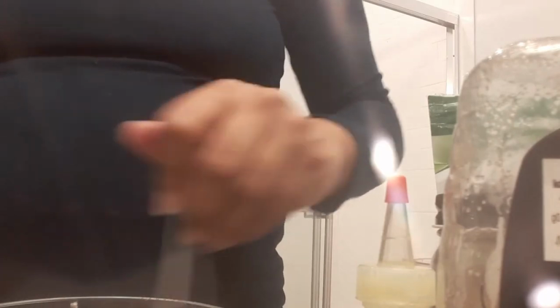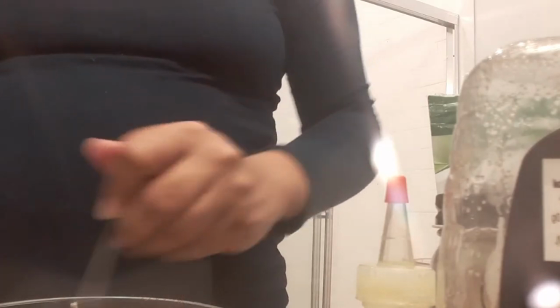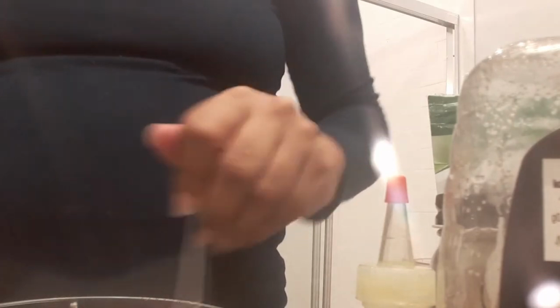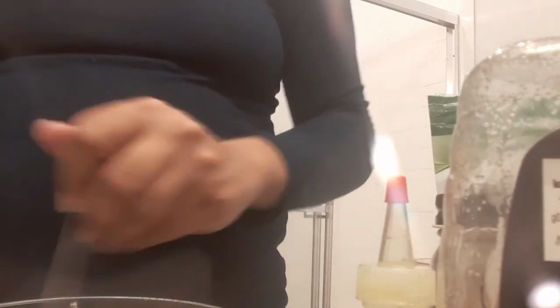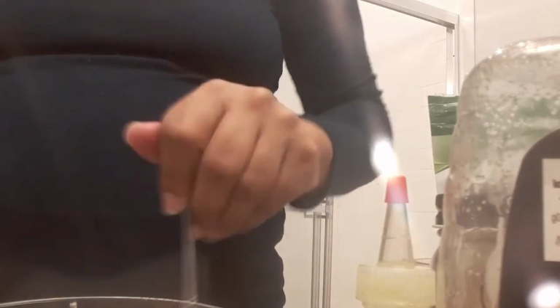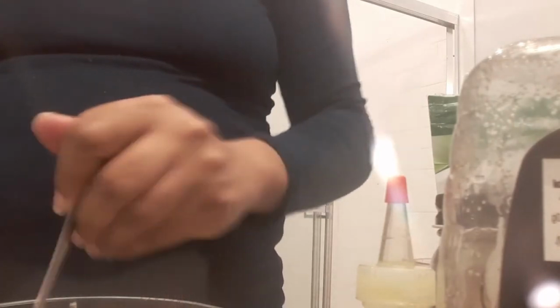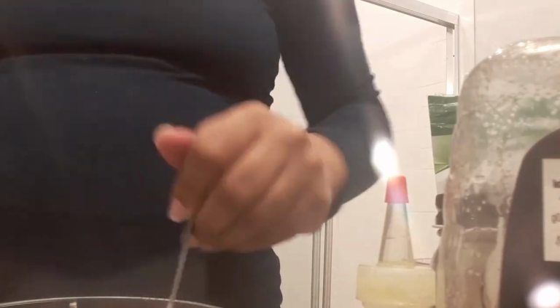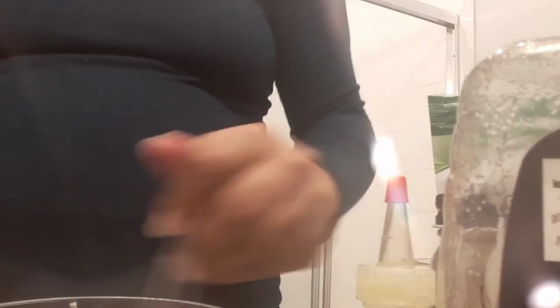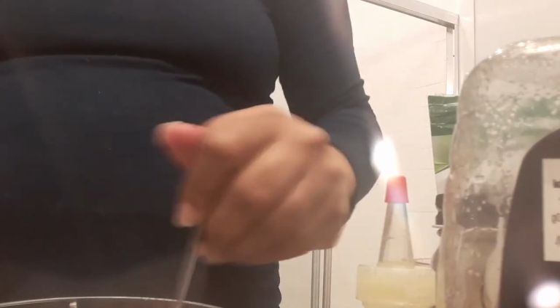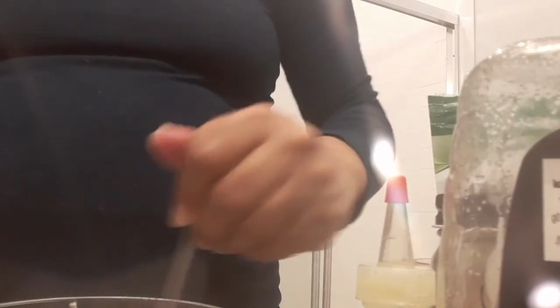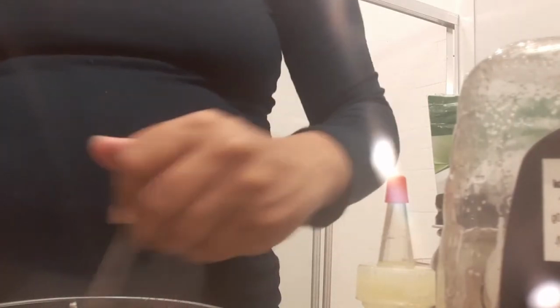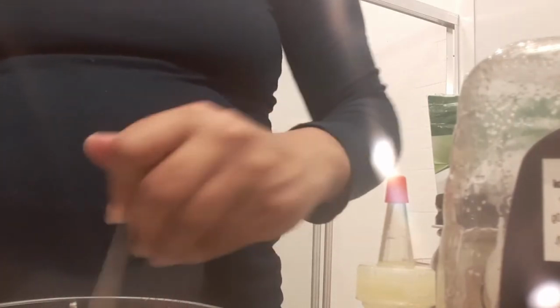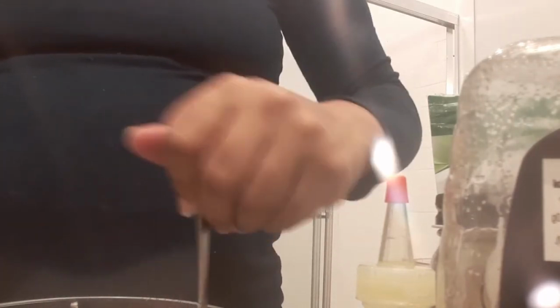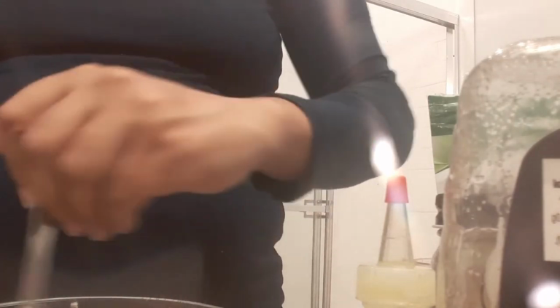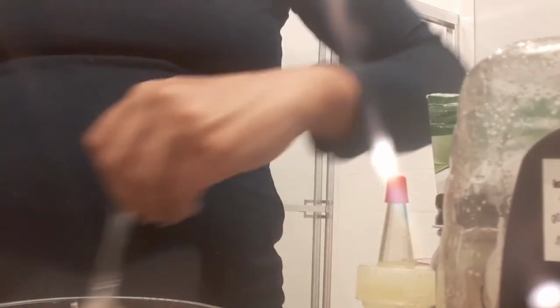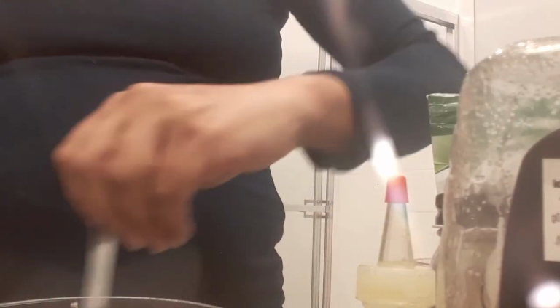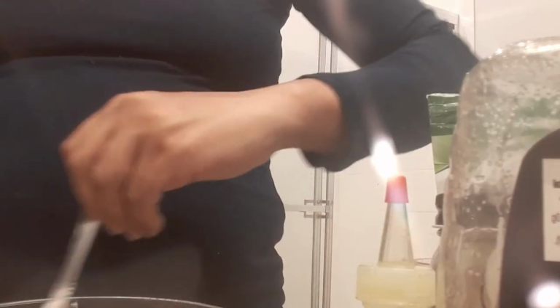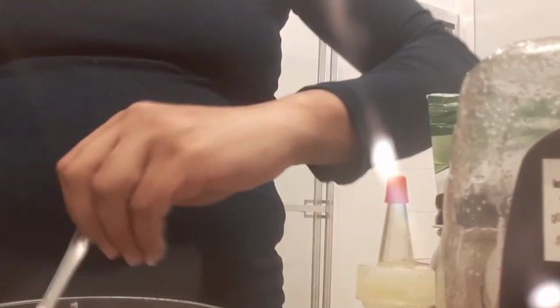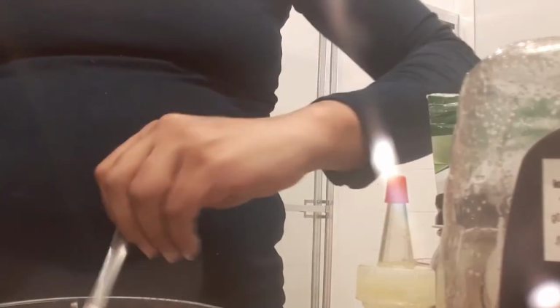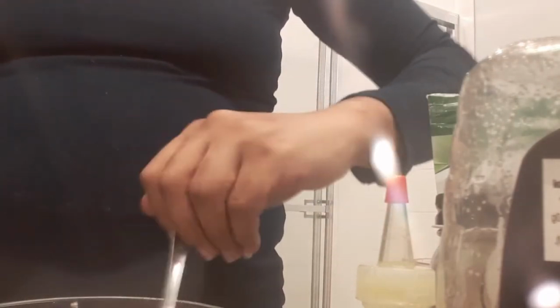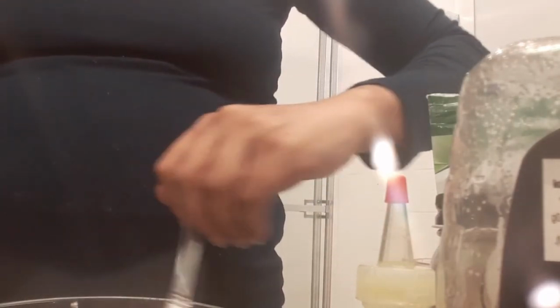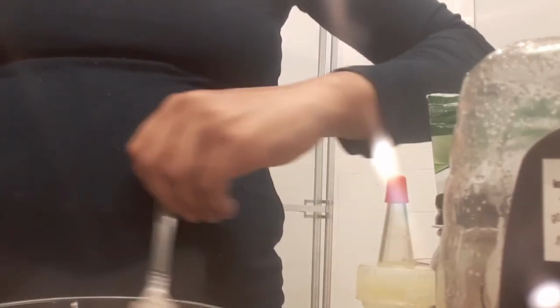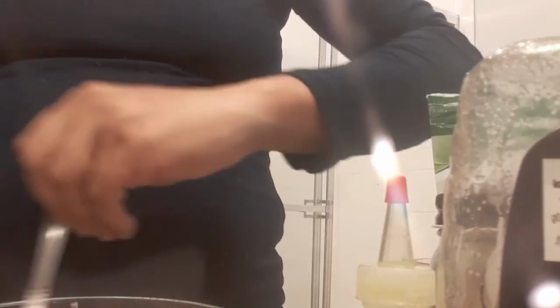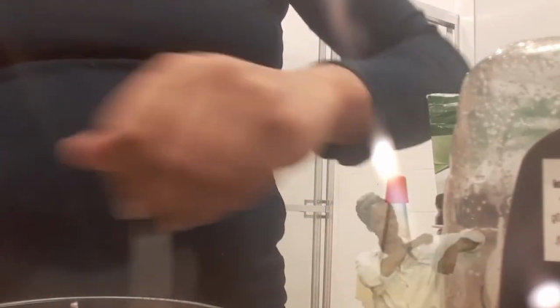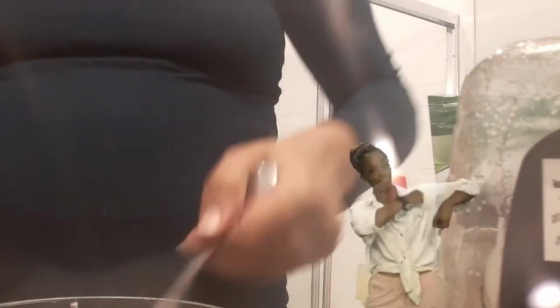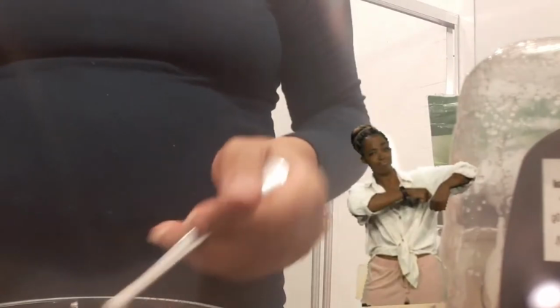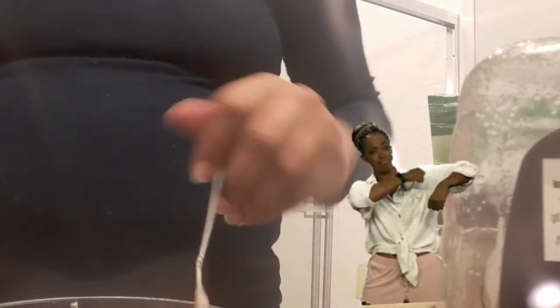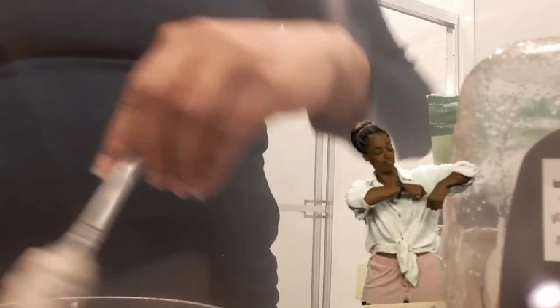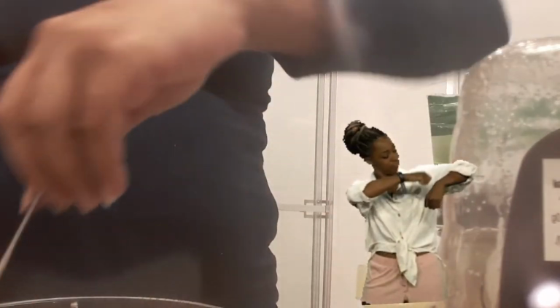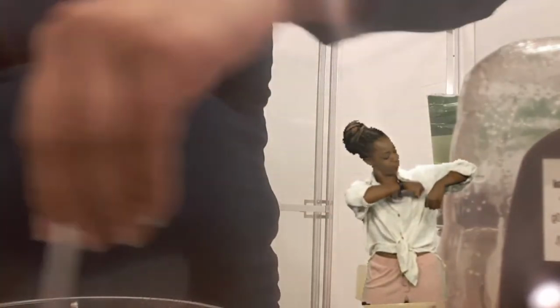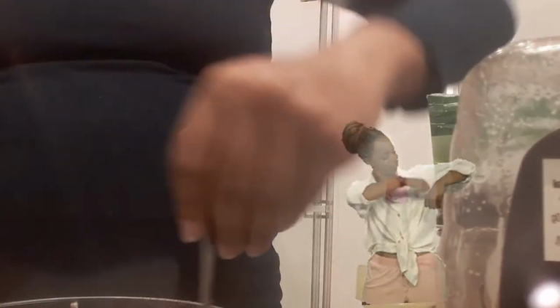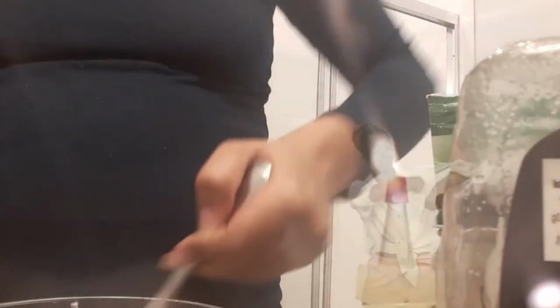The warm hibiscus tea is loosening a lot of these lumps up, so we only have to mix just a little bit longer.